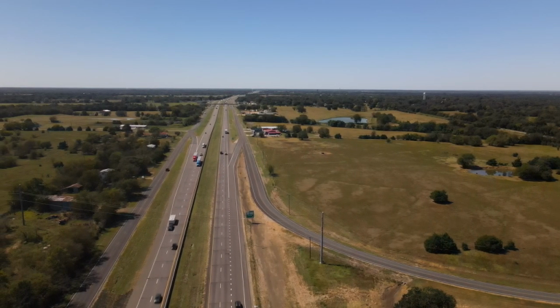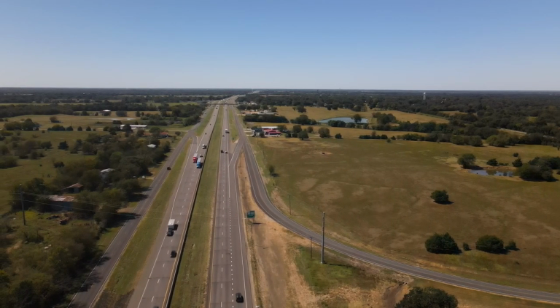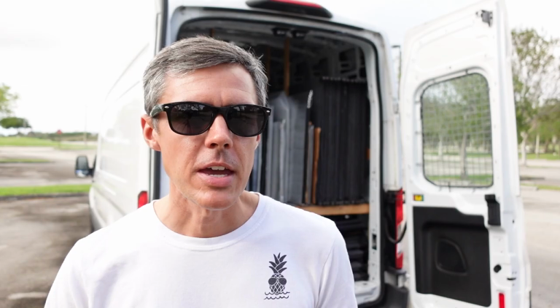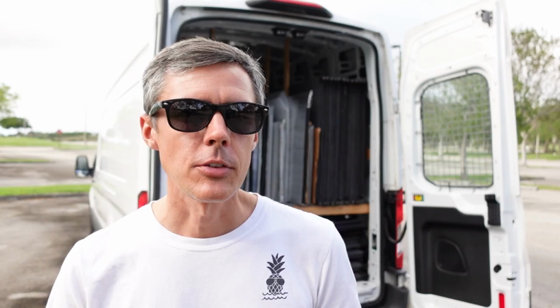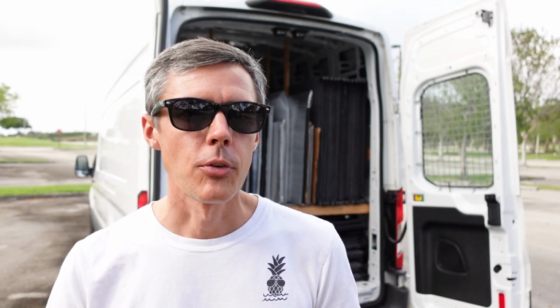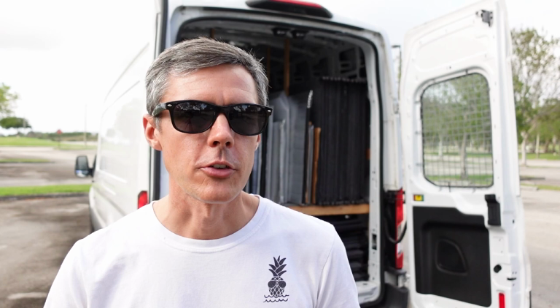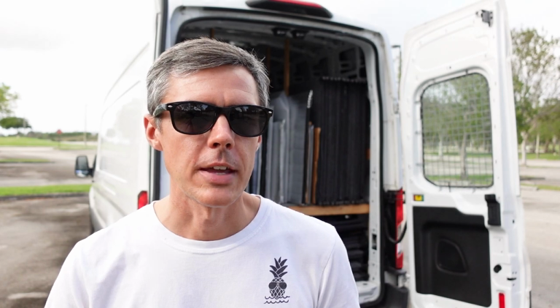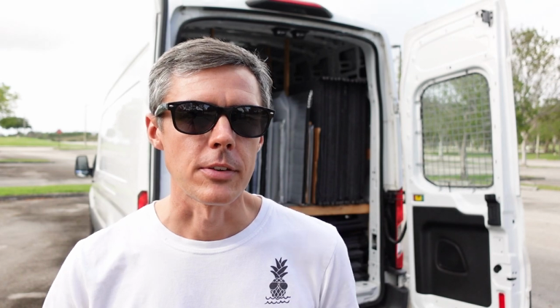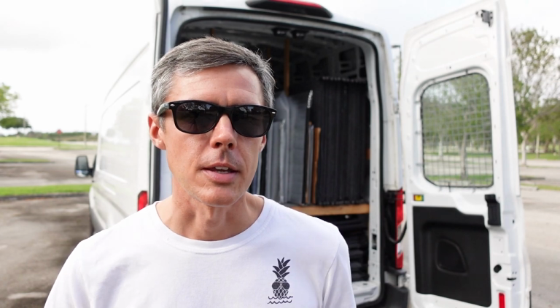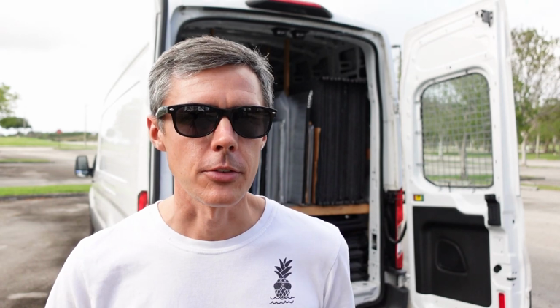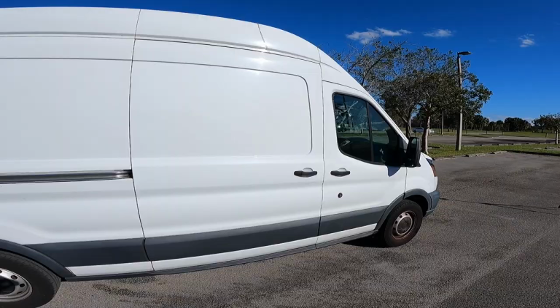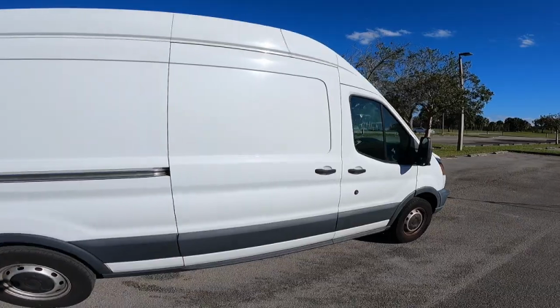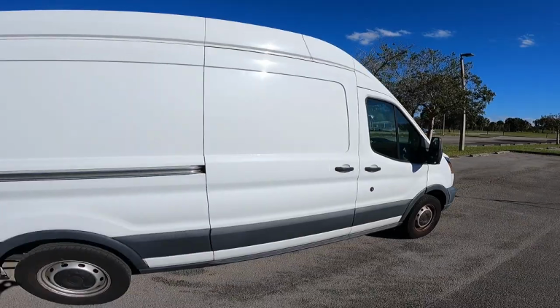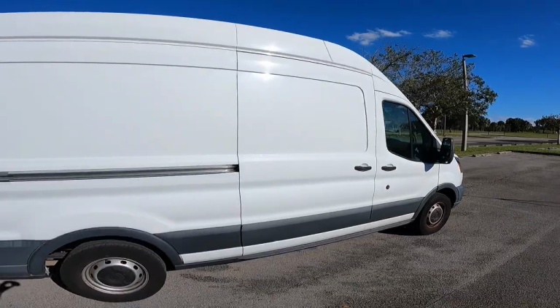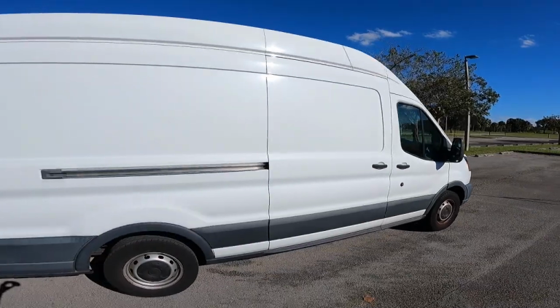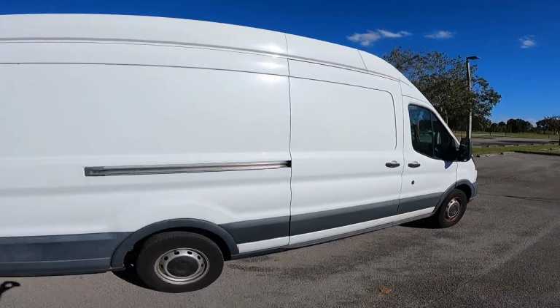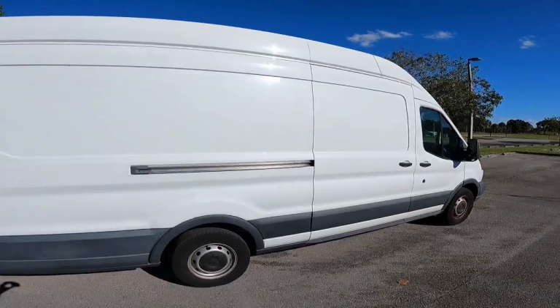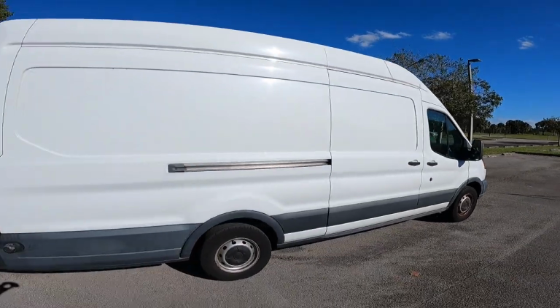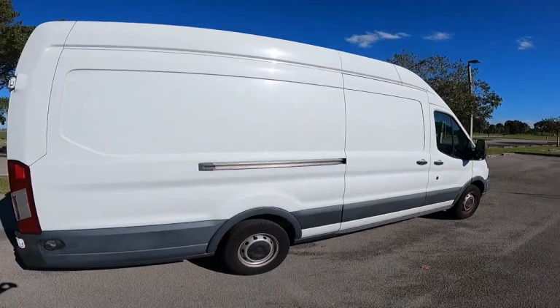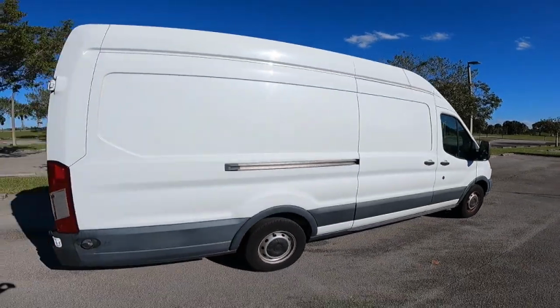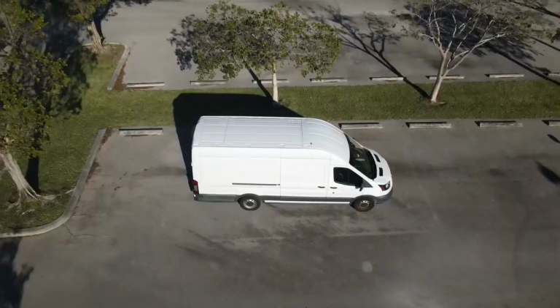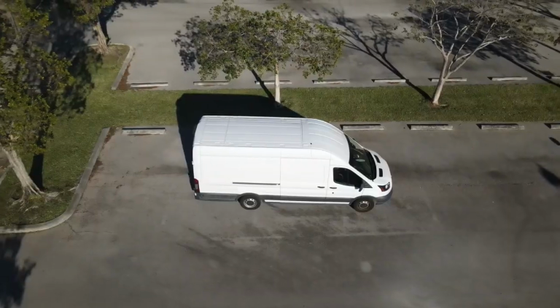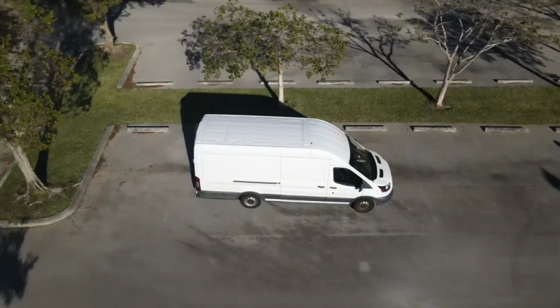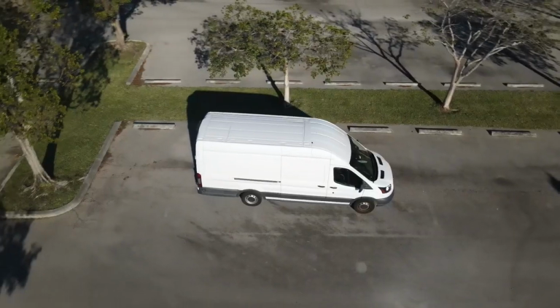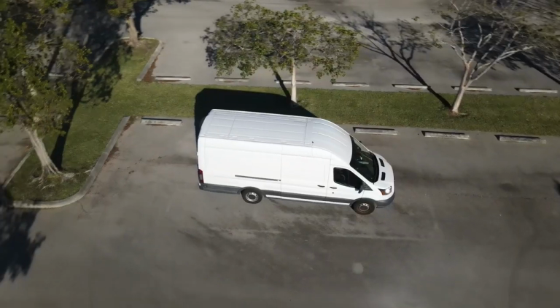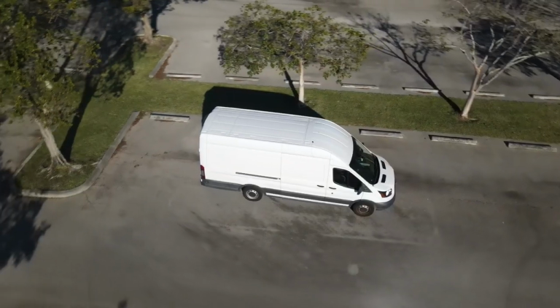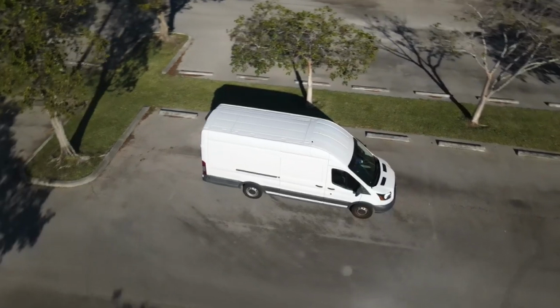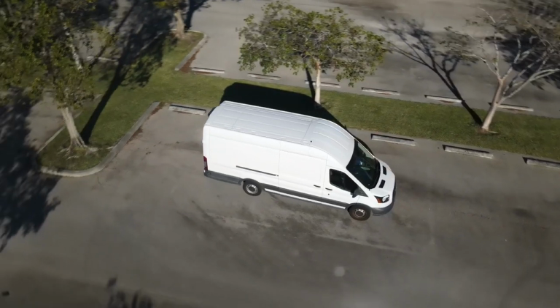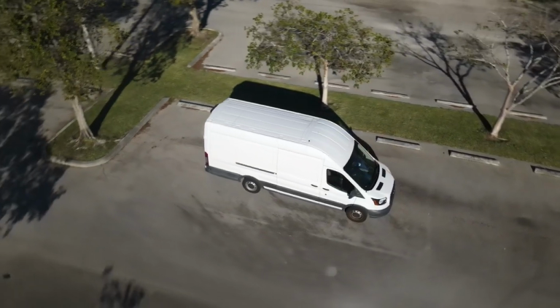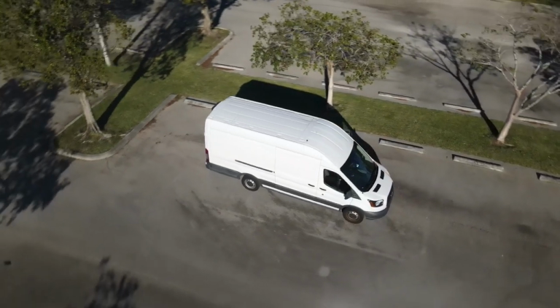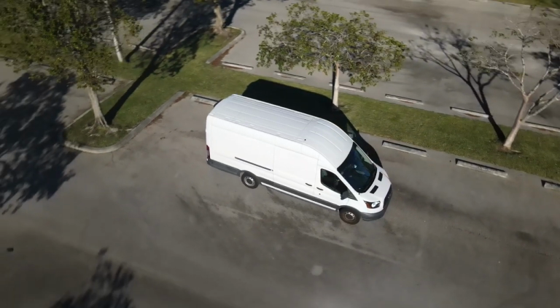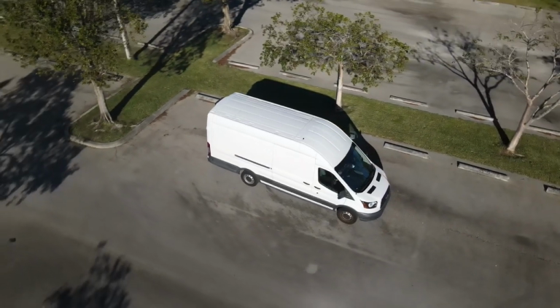My van is a Ford Transit. It's the tallest and longest version that they make, but you can build this kind of platform in any van.